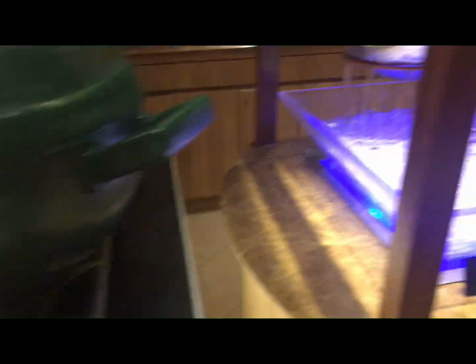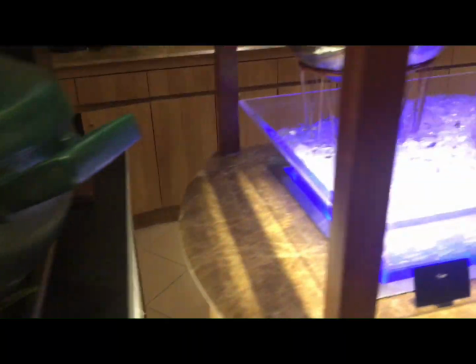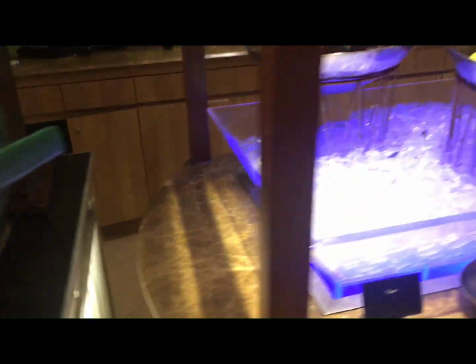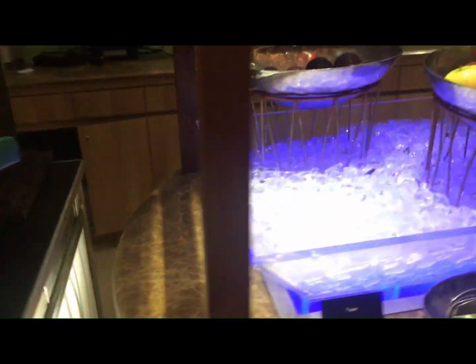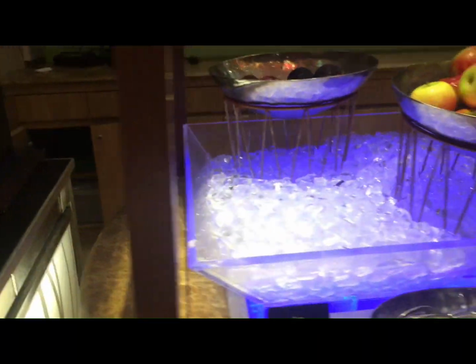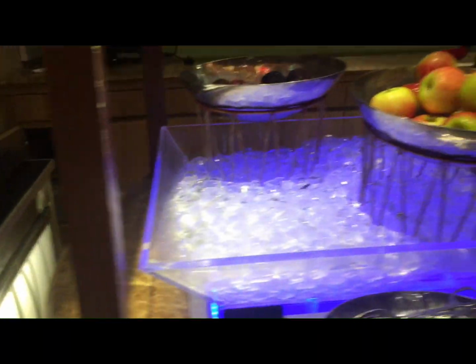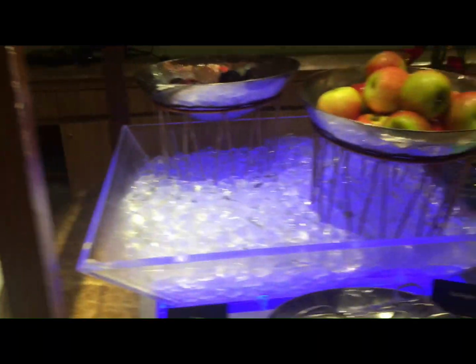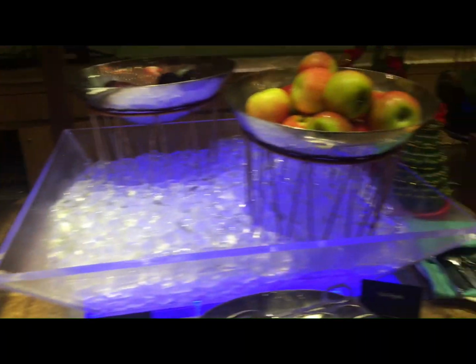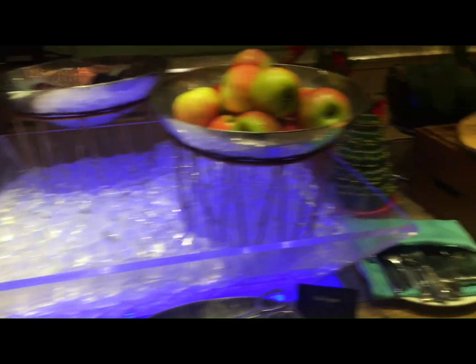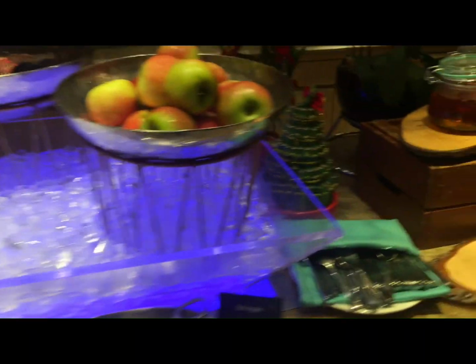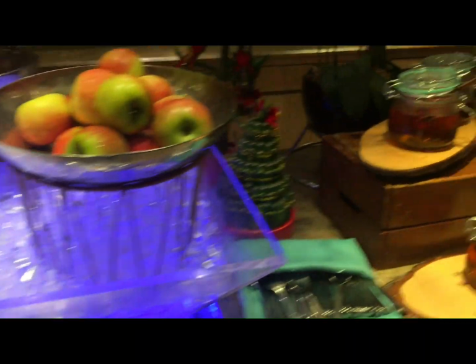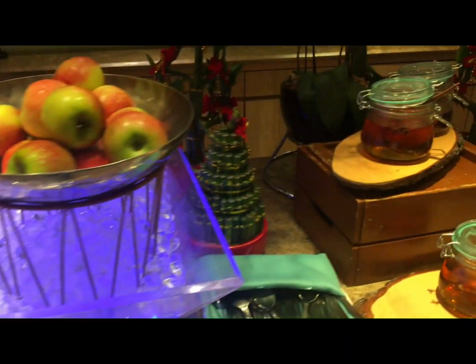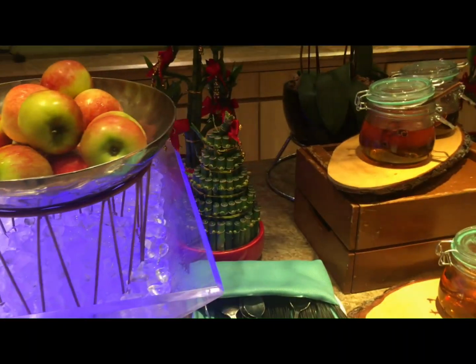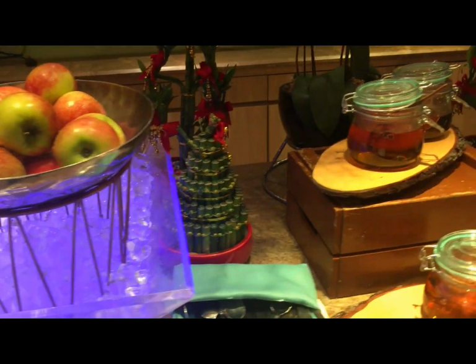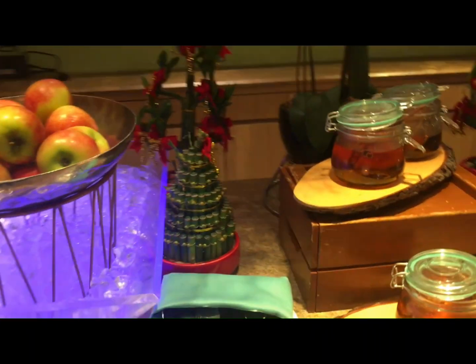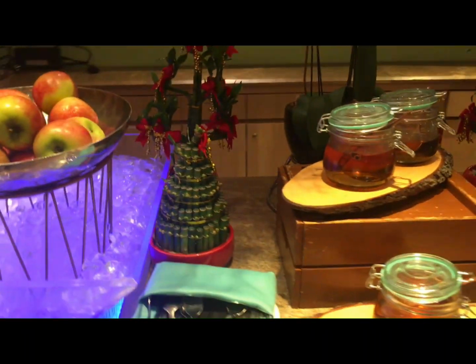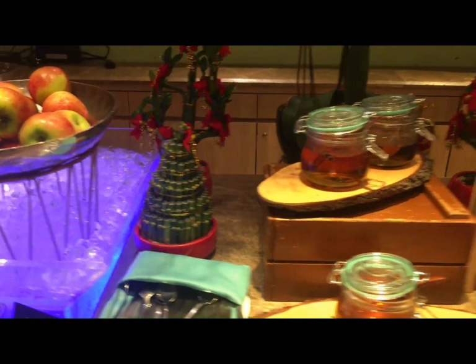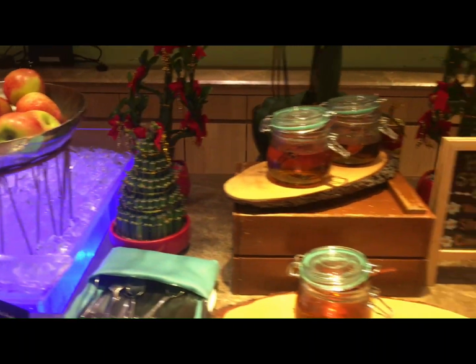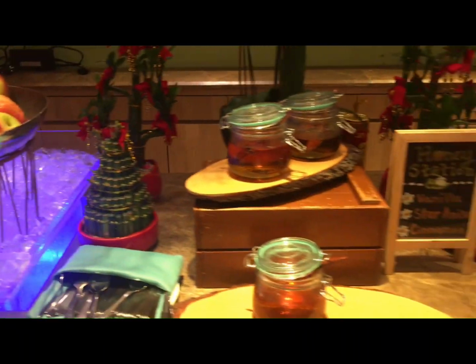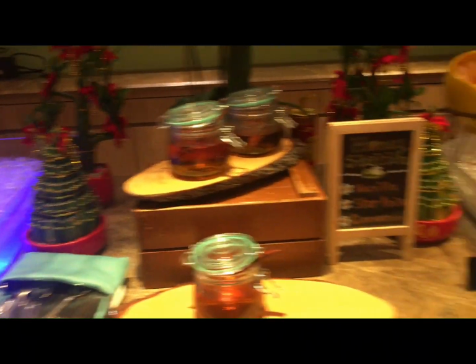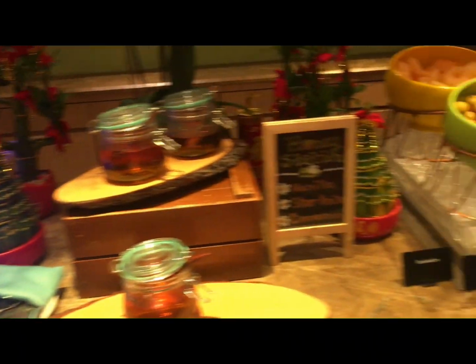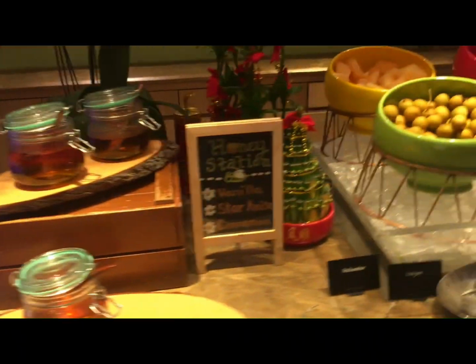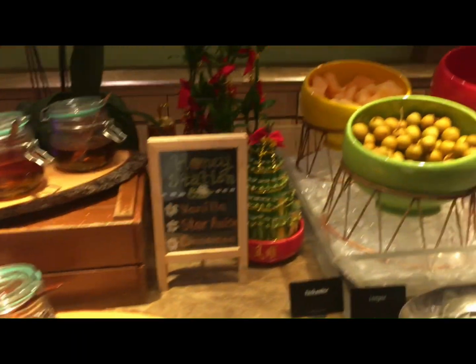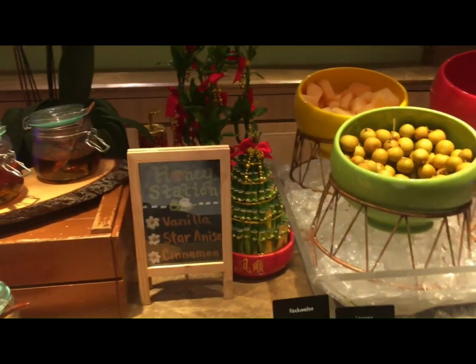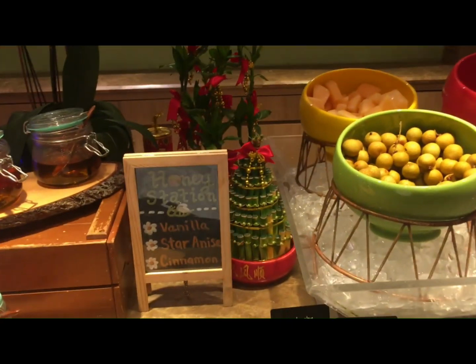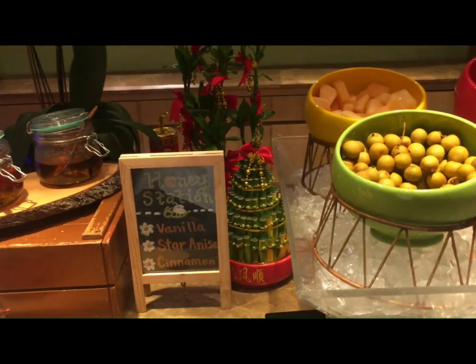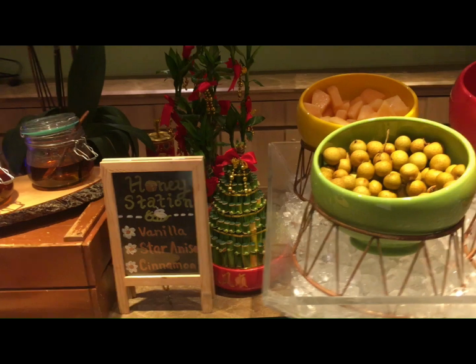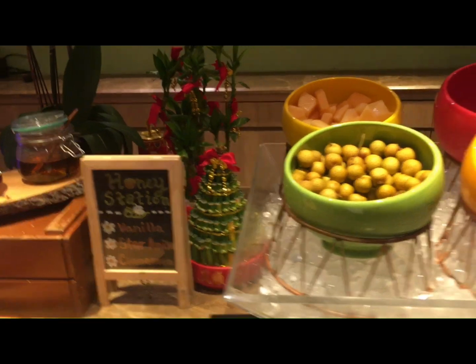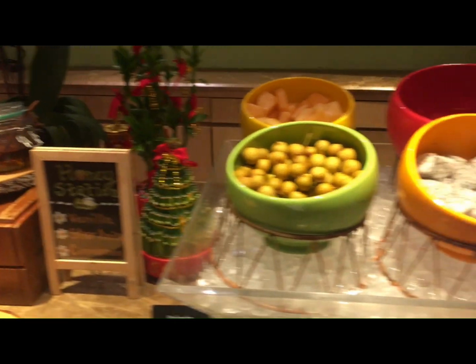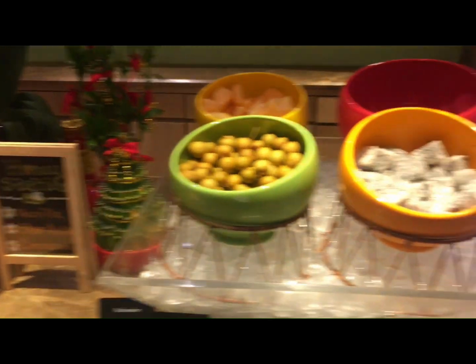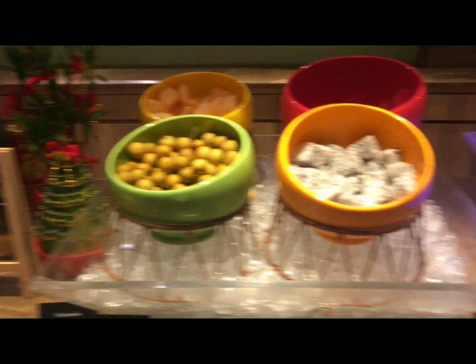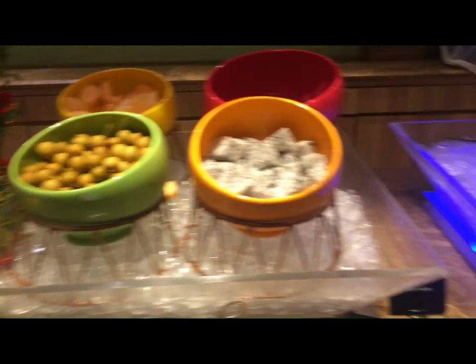This one is the section for the fruits, fresh fruits.